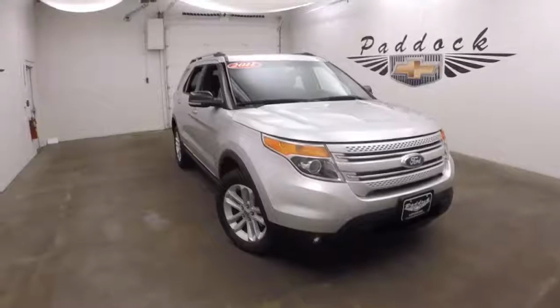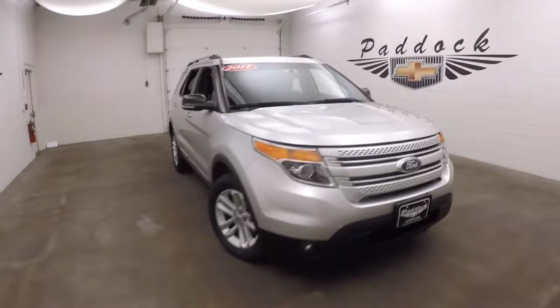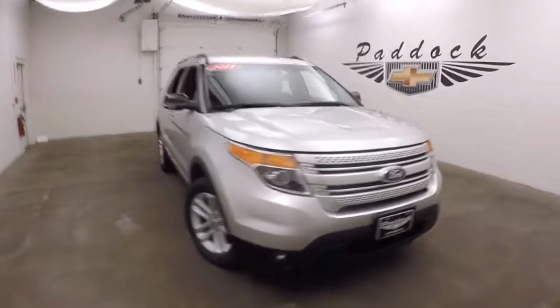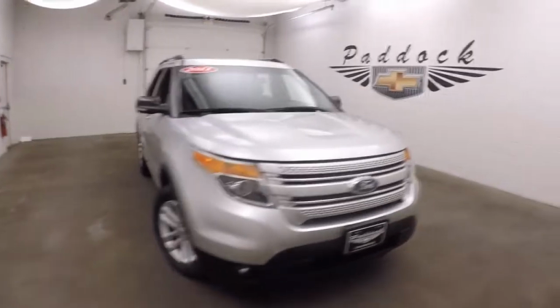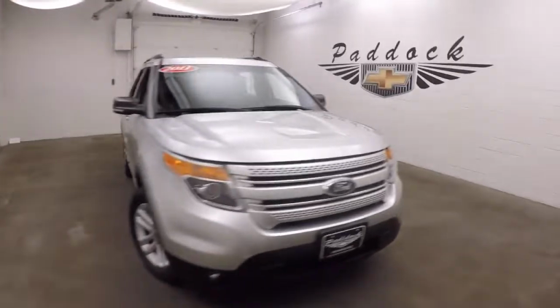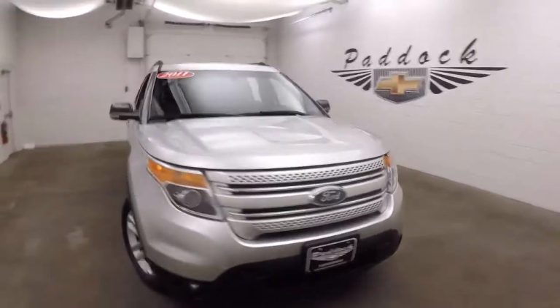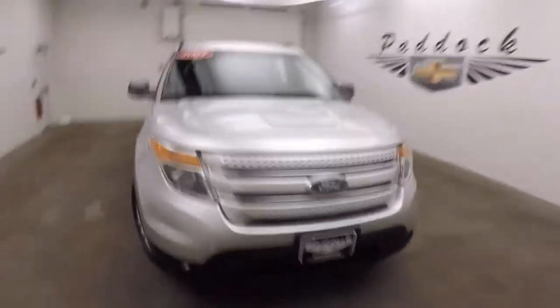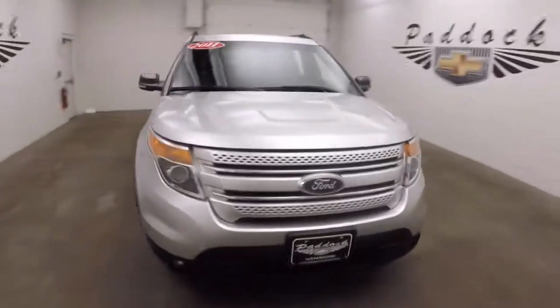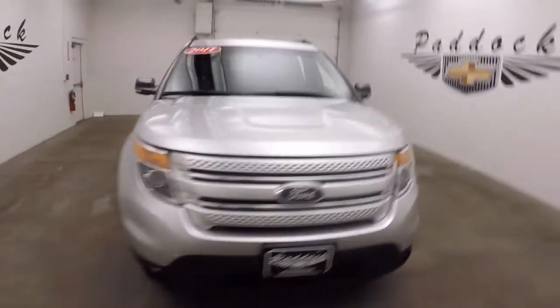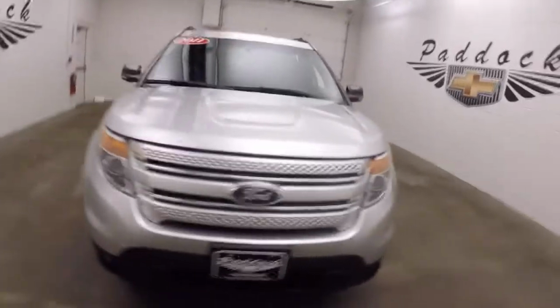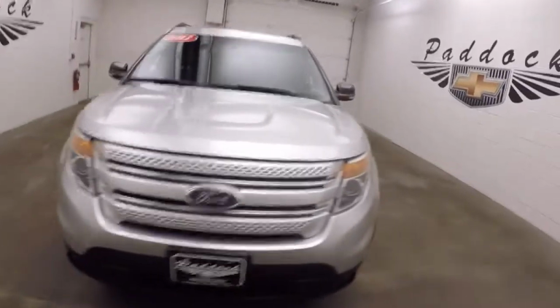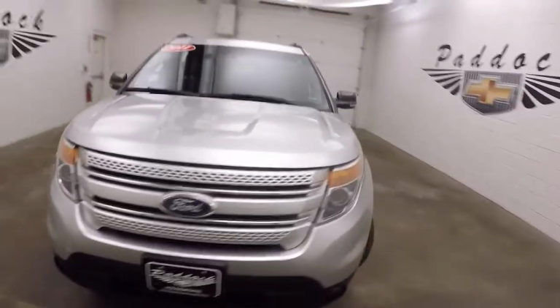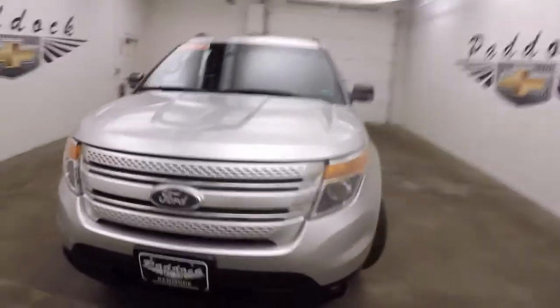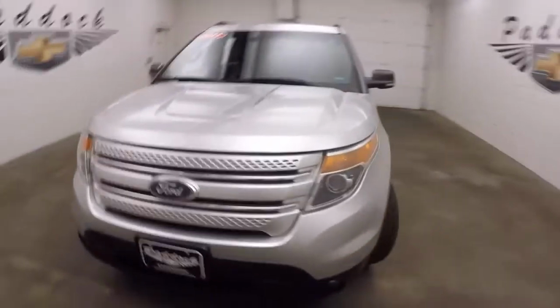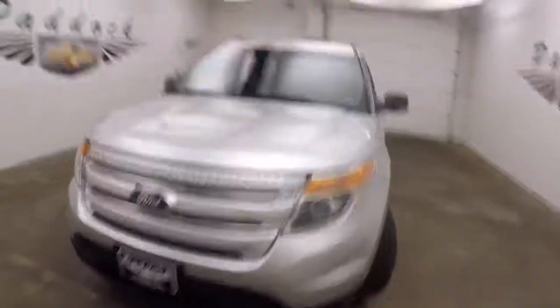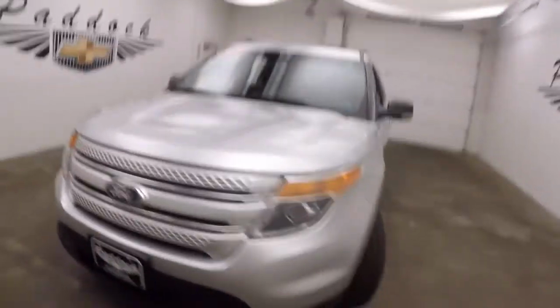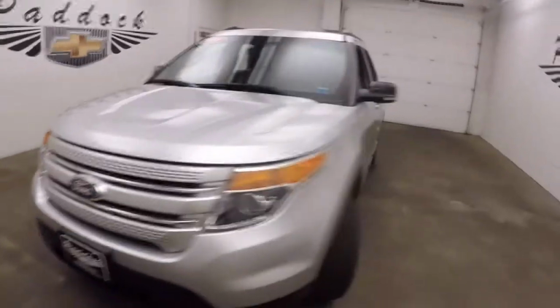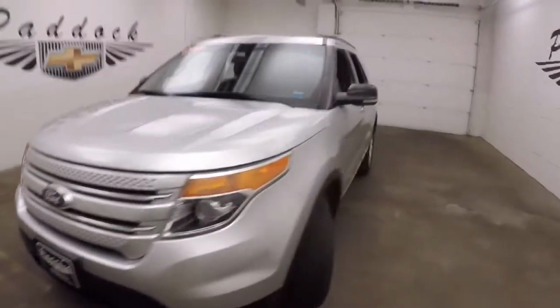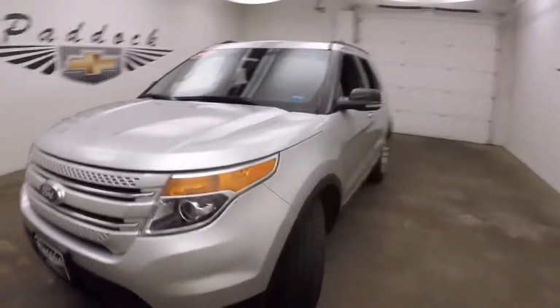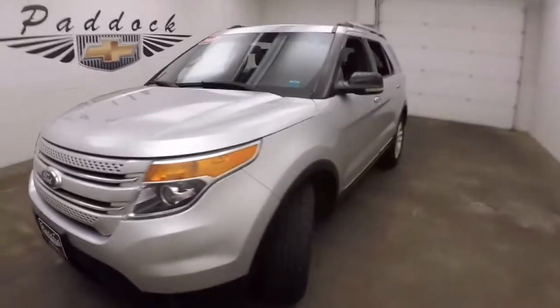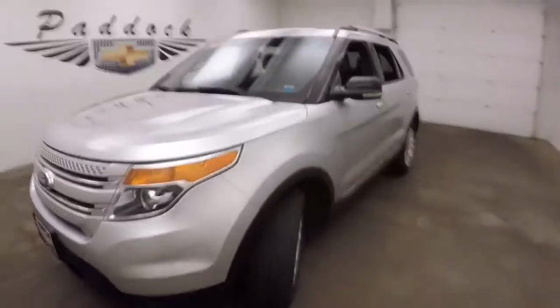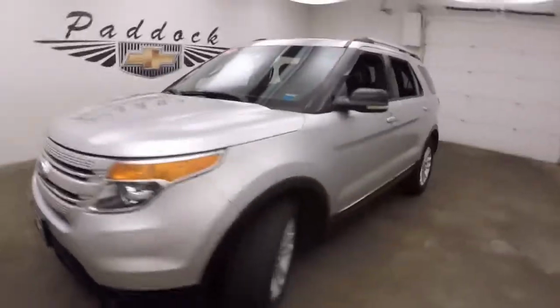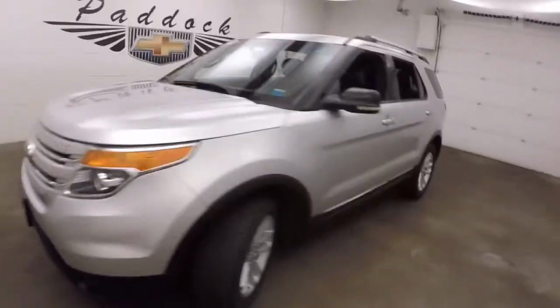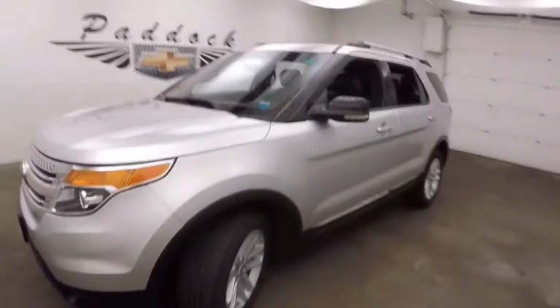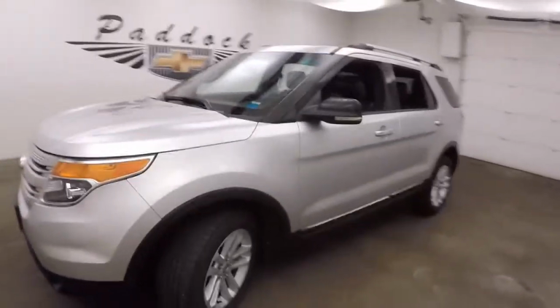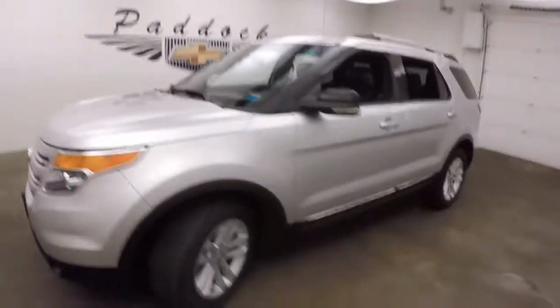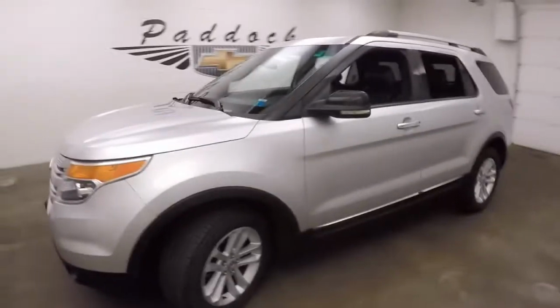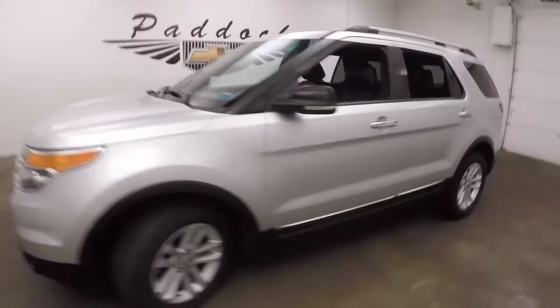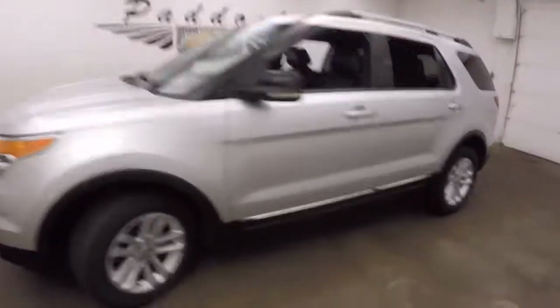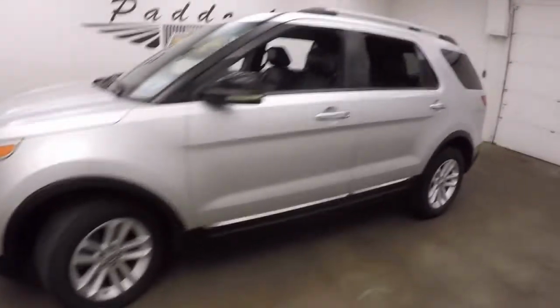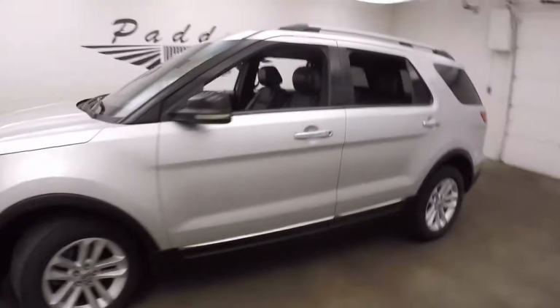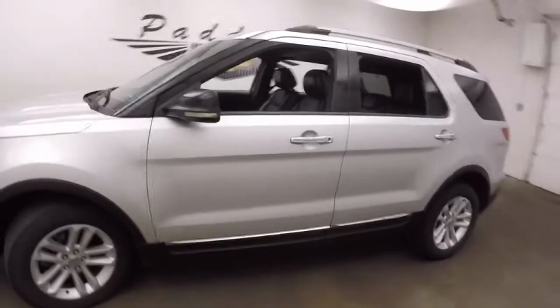This is a 2011 Ford Explorer, silver color, with alloy wheels.